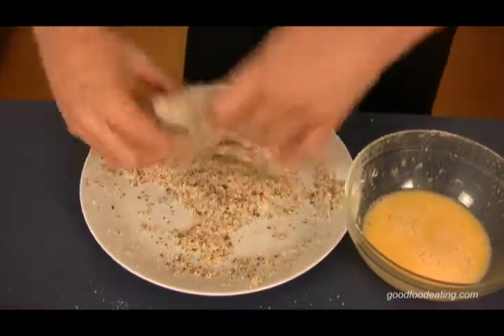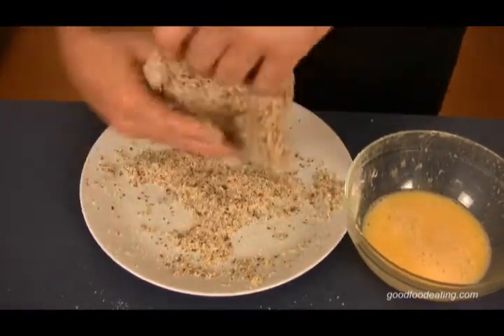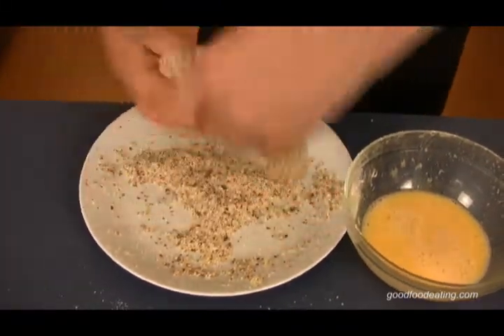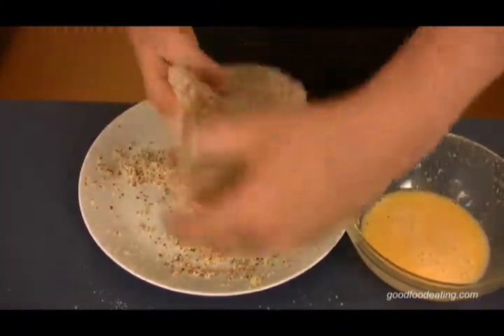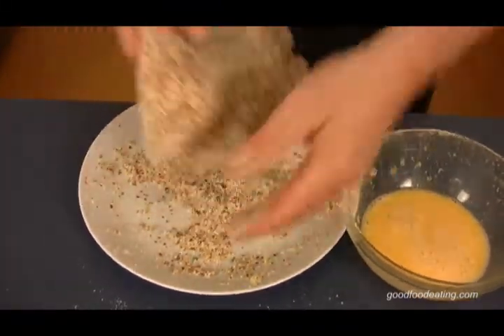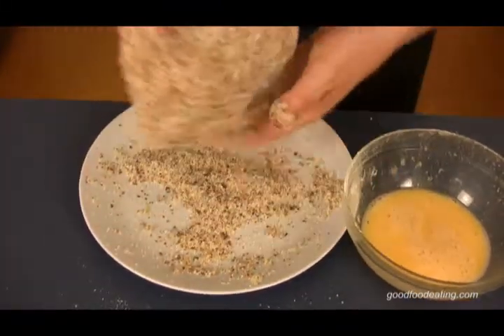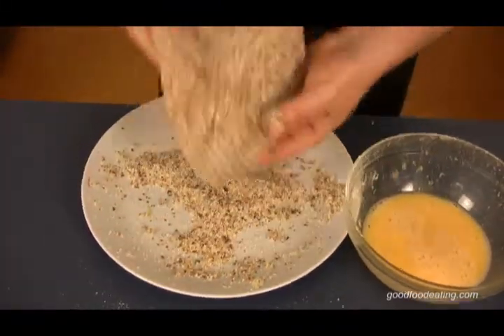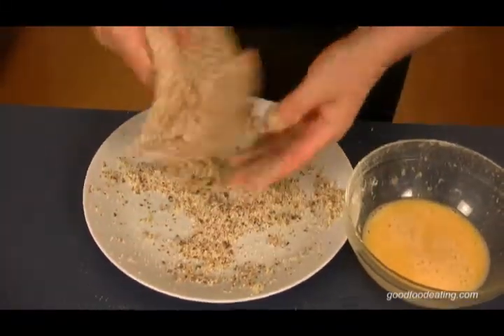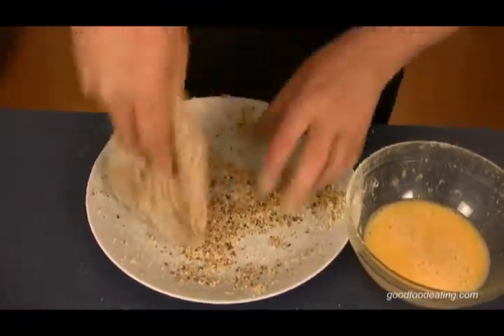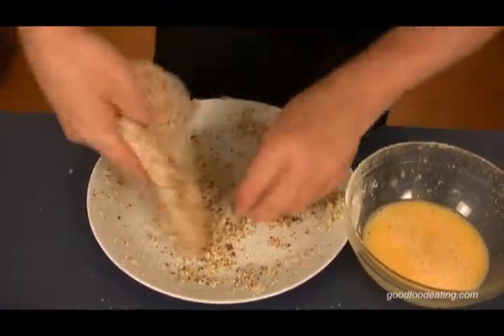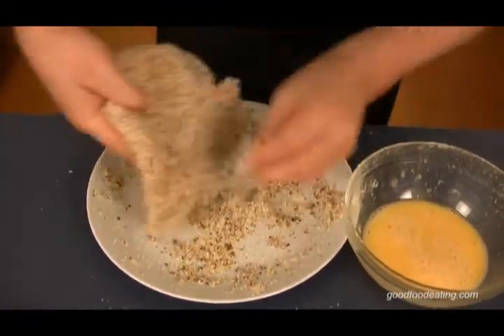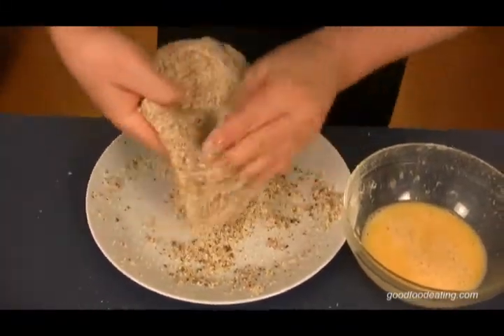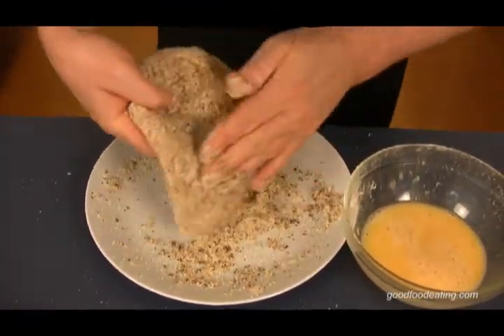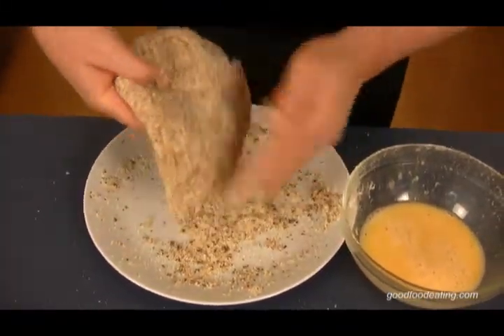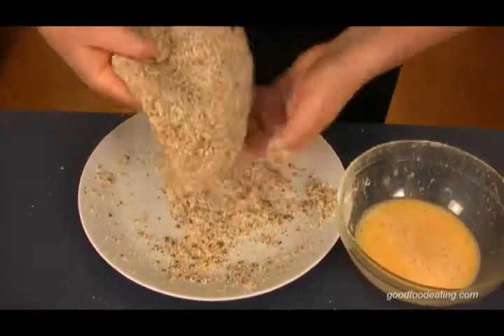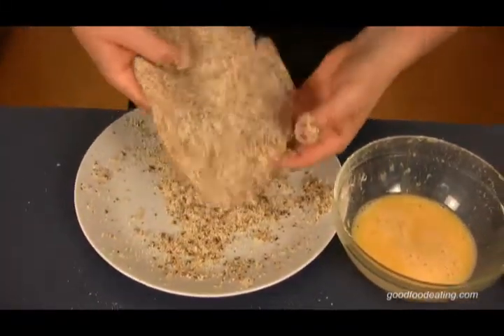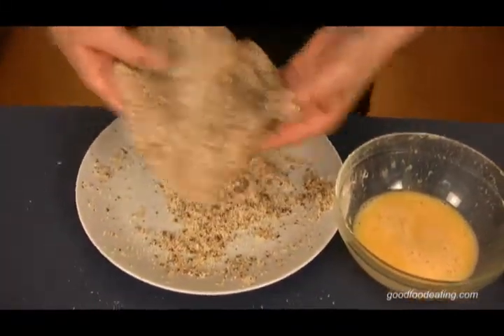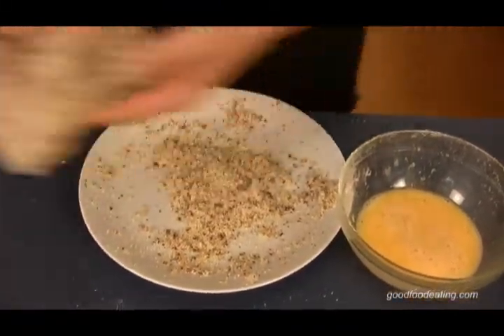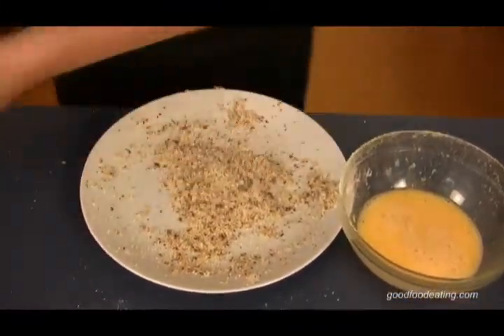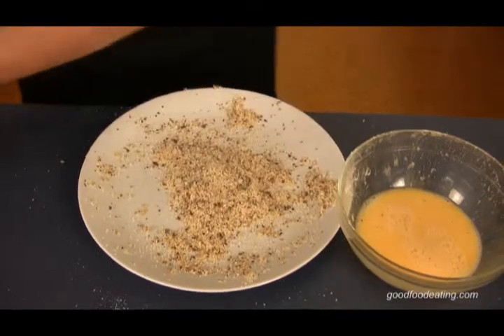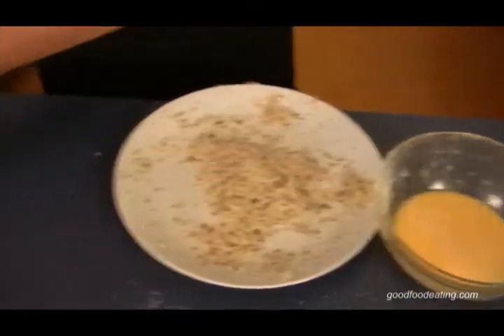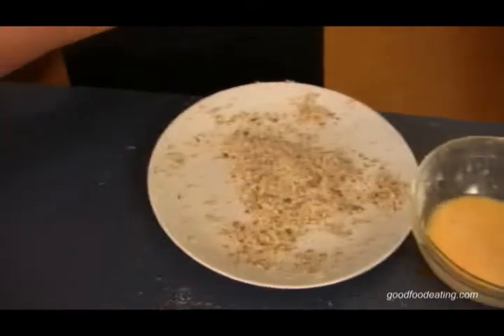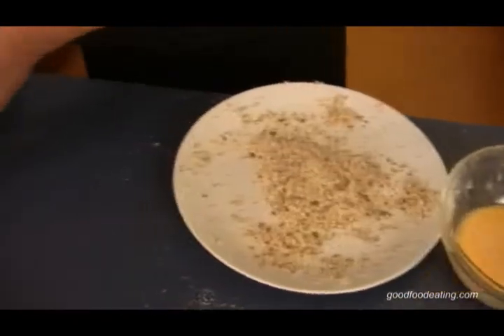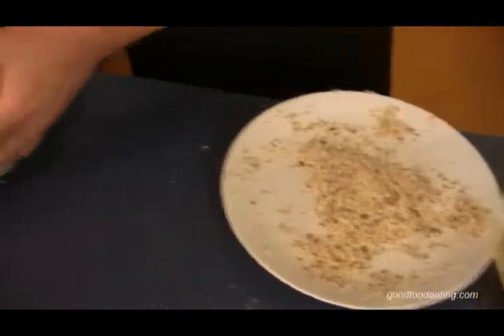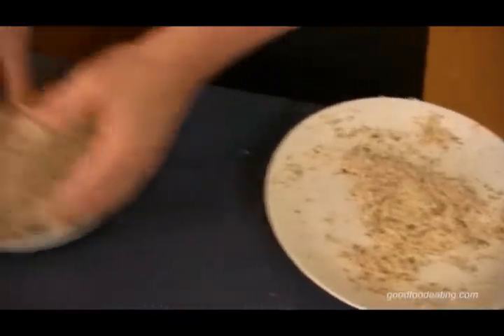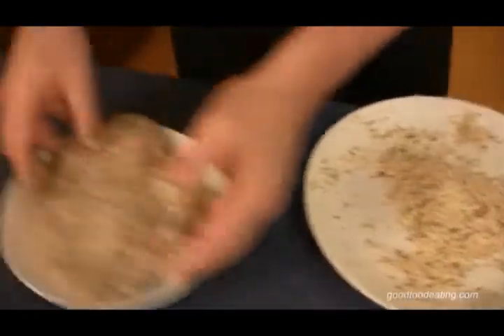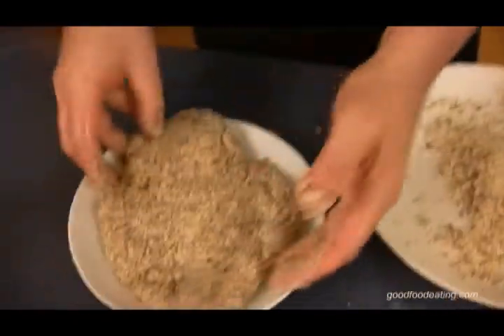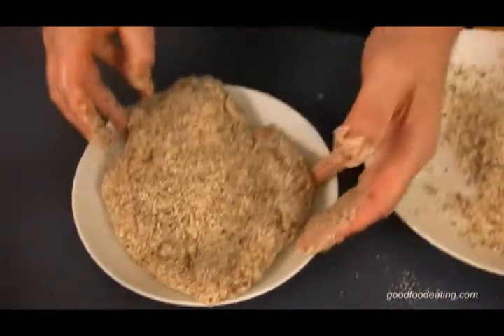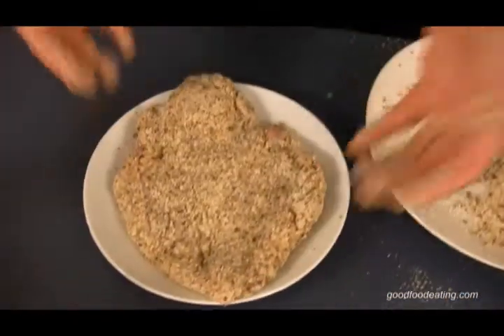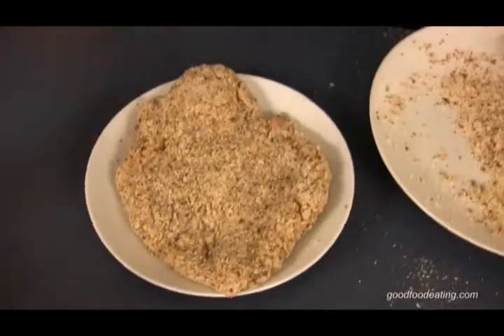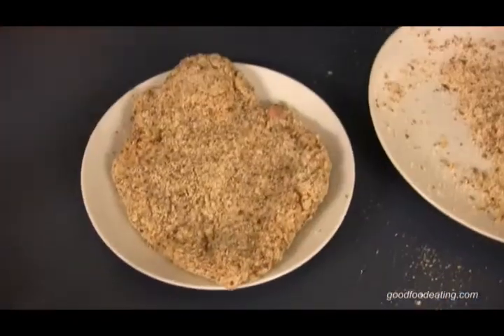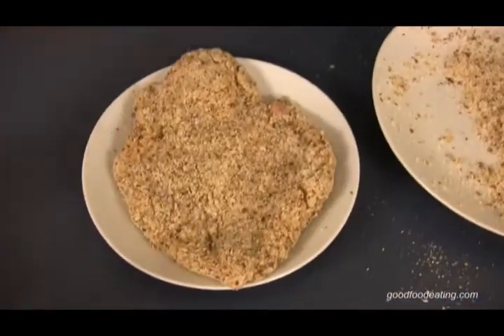I'll move it over and on there. So there we go — doesn't that look good?